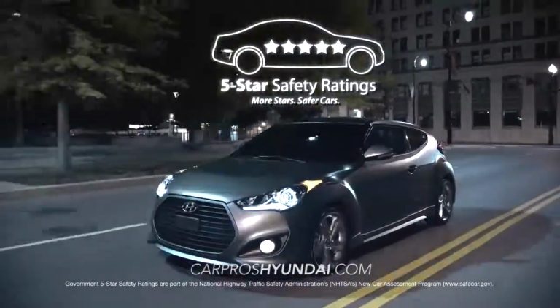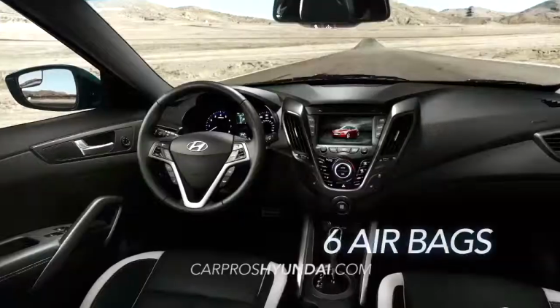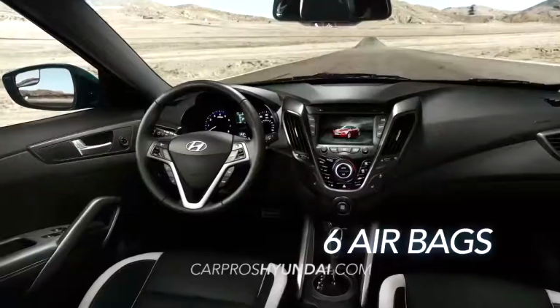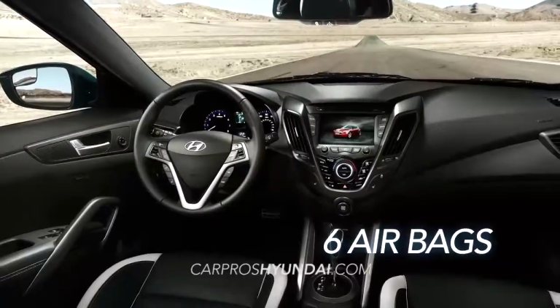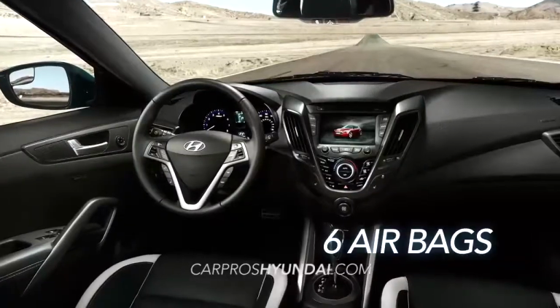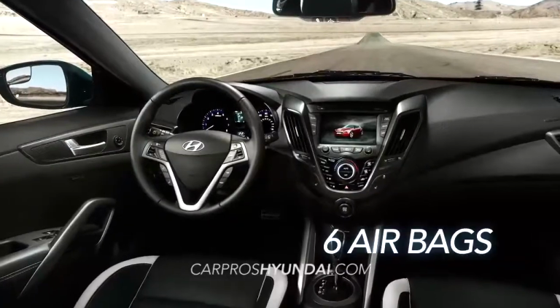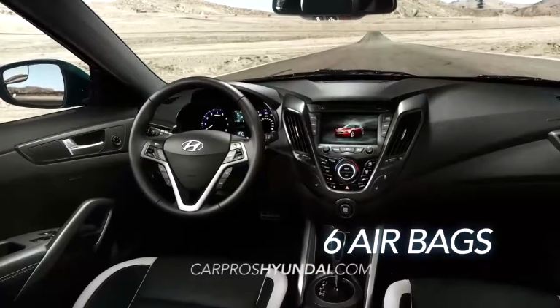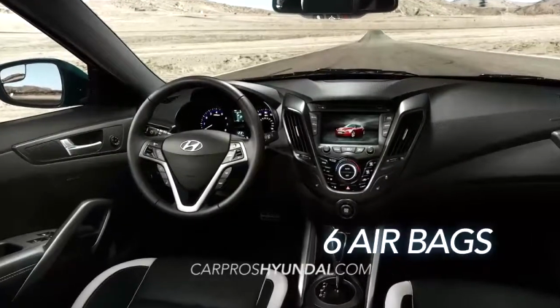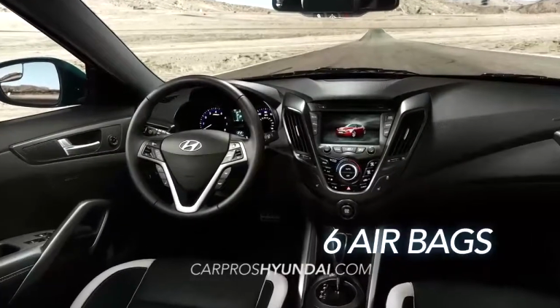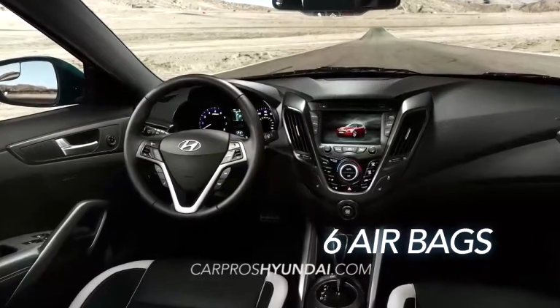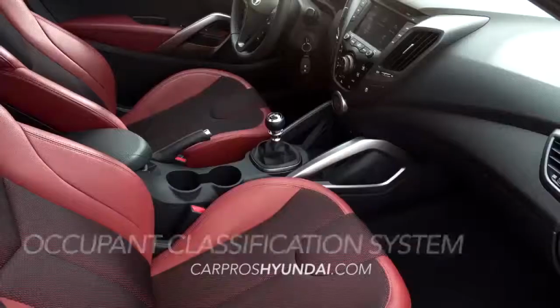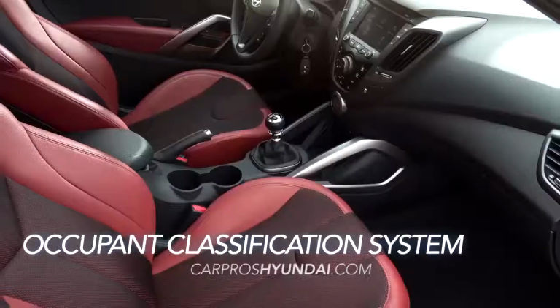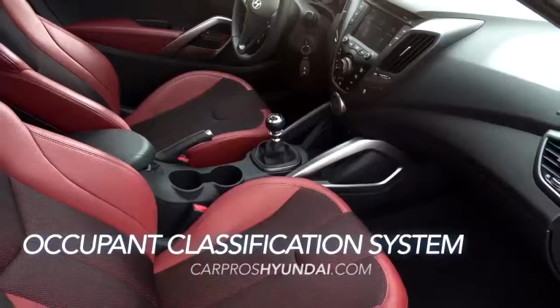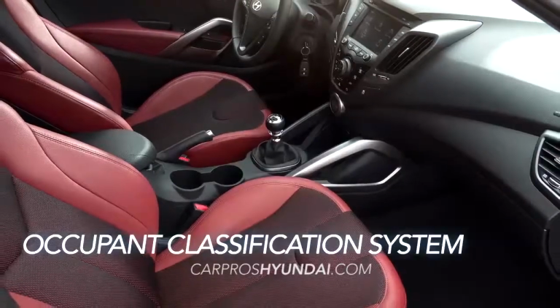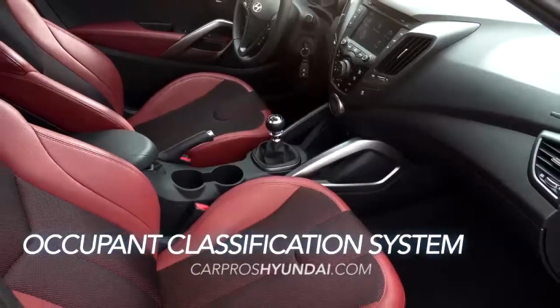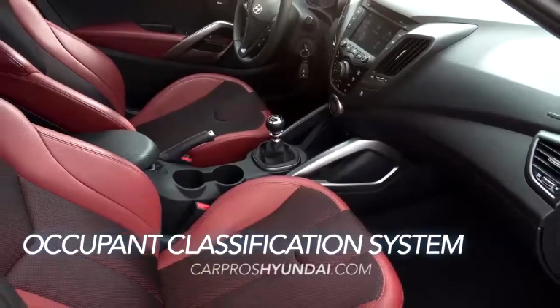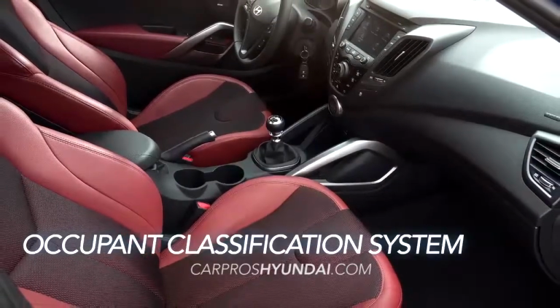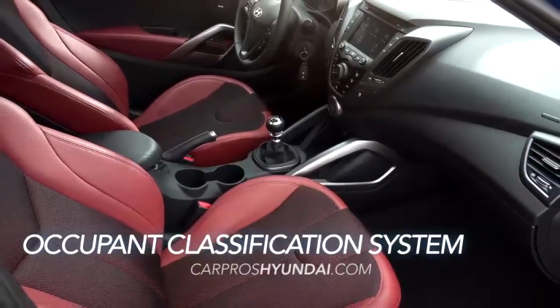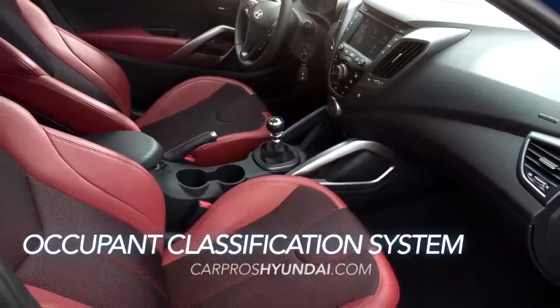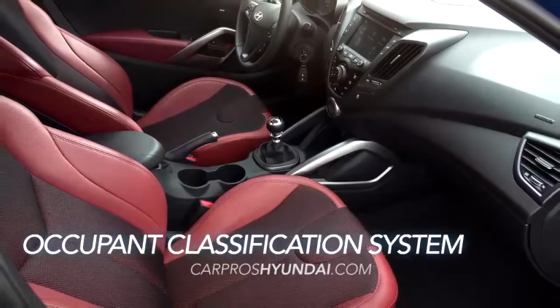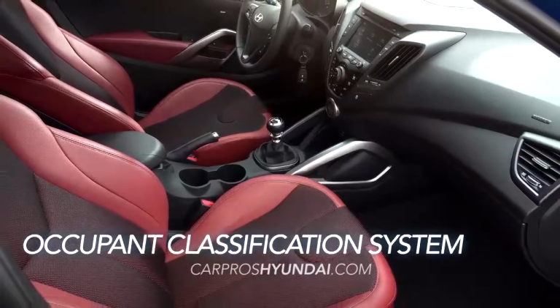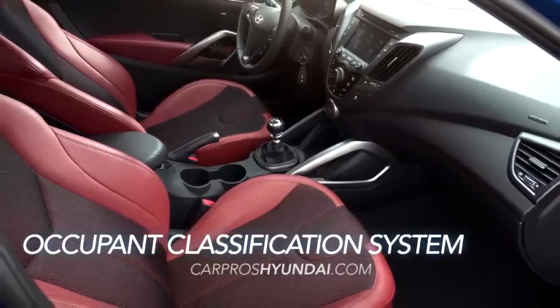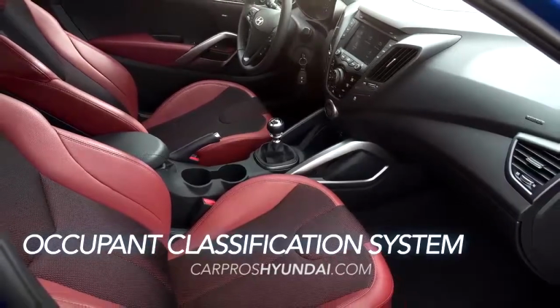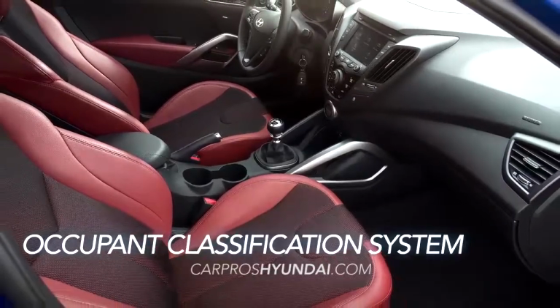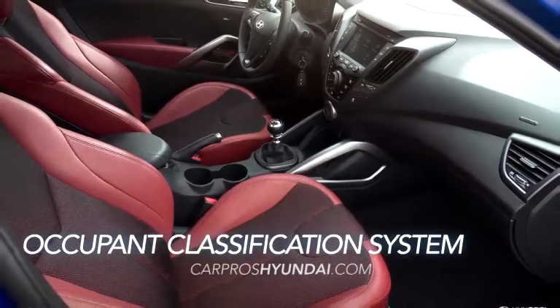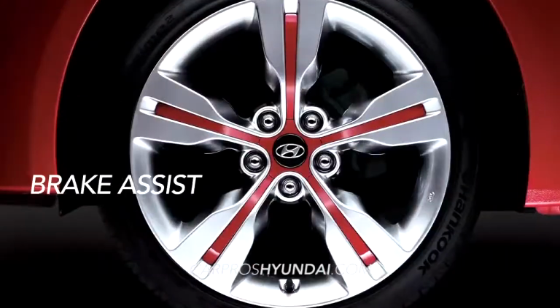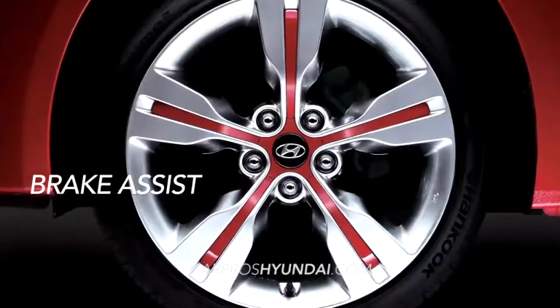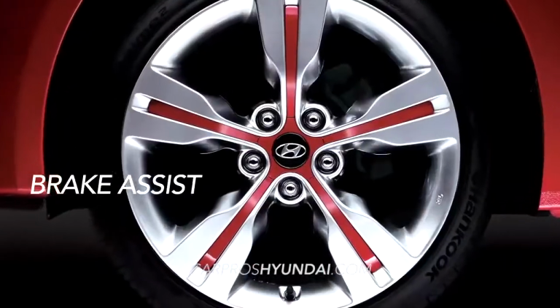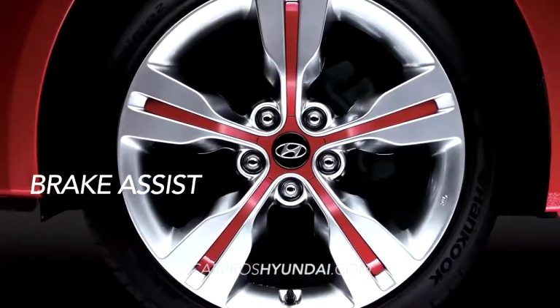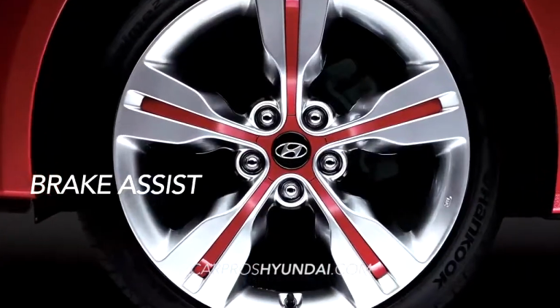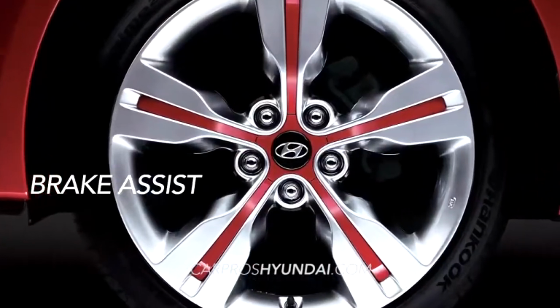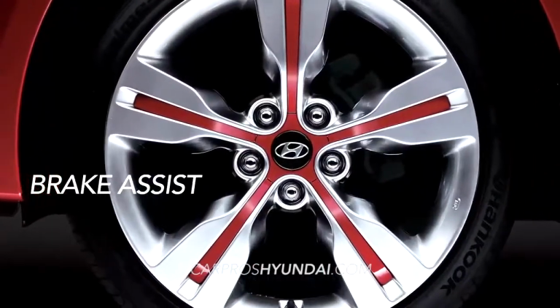like six airbags, a front-occupant classification system, and brake assist.